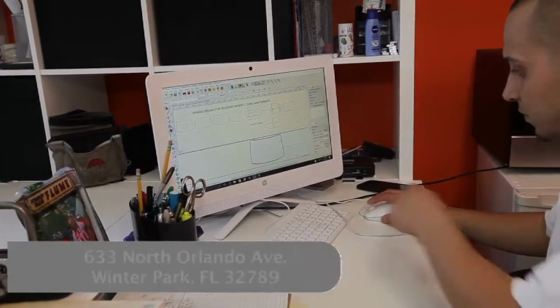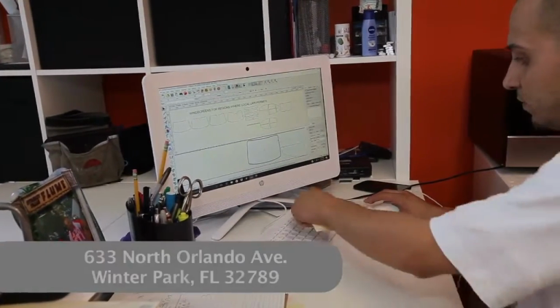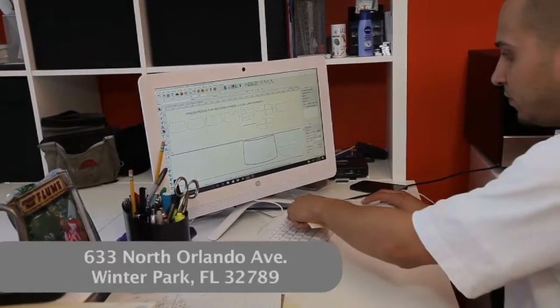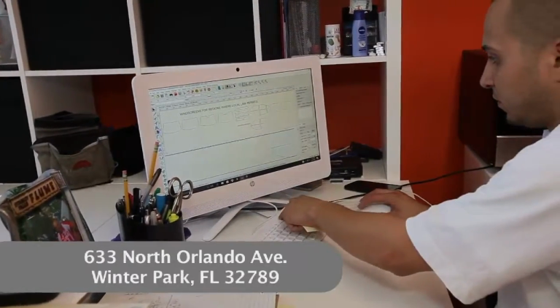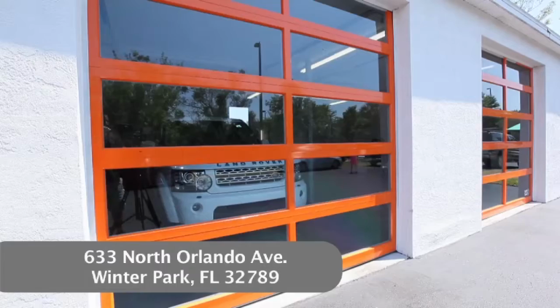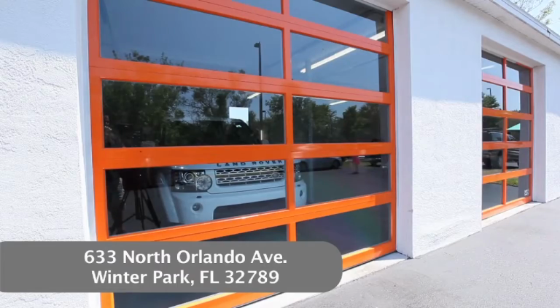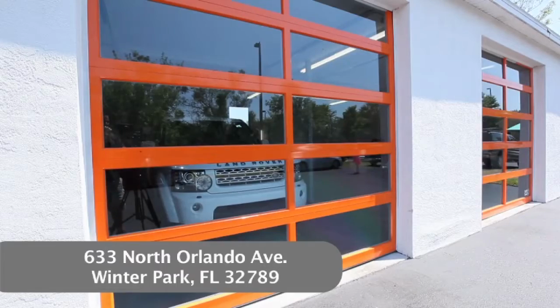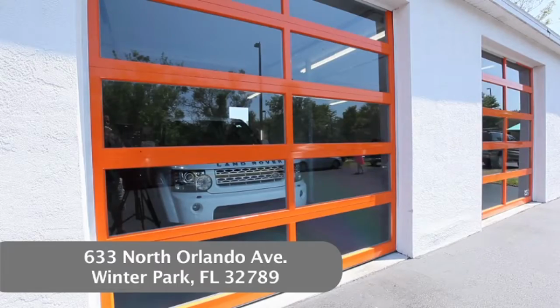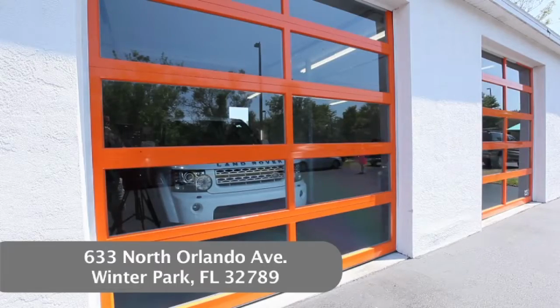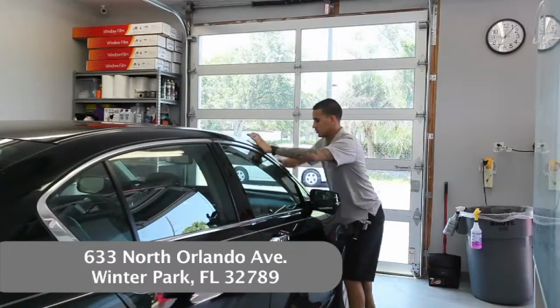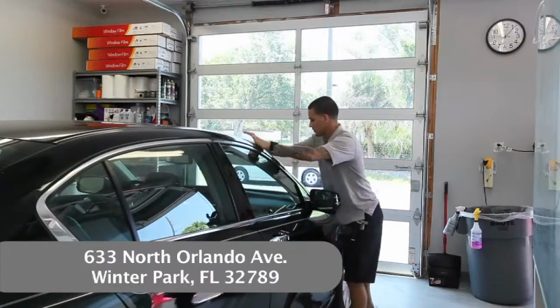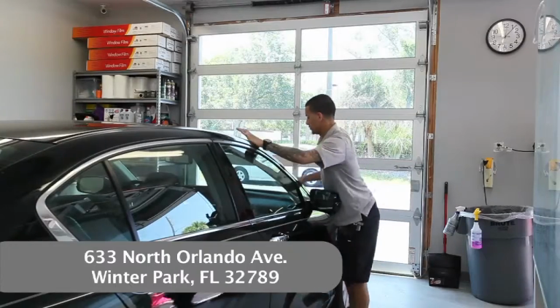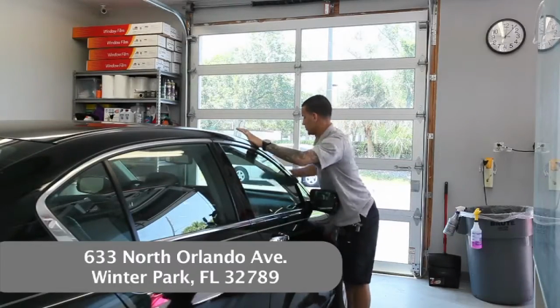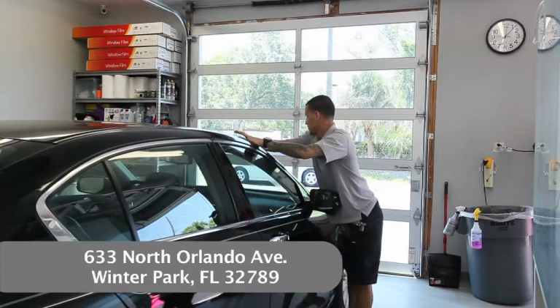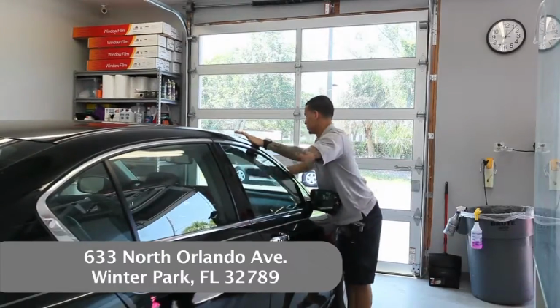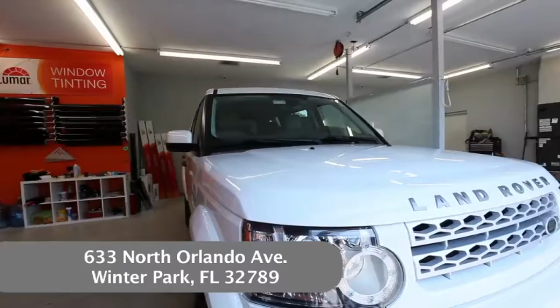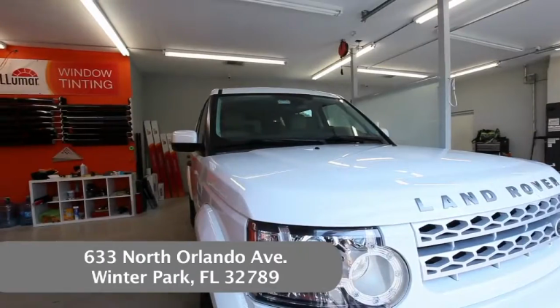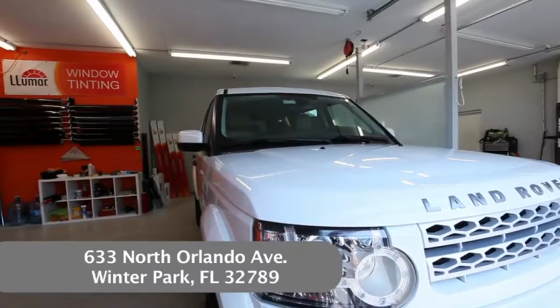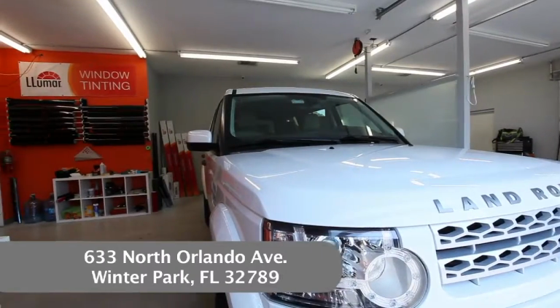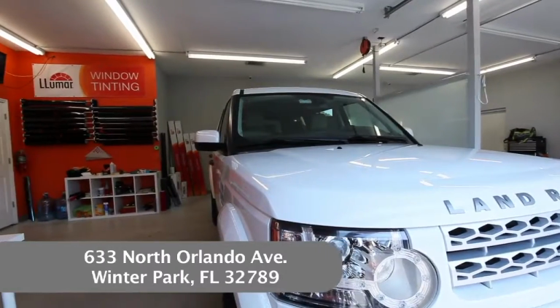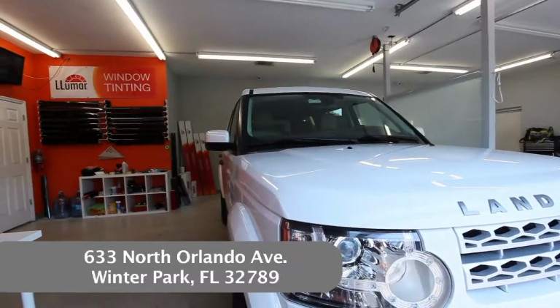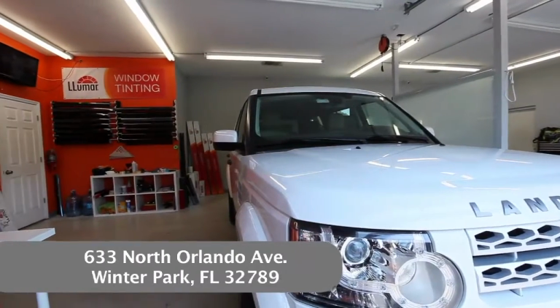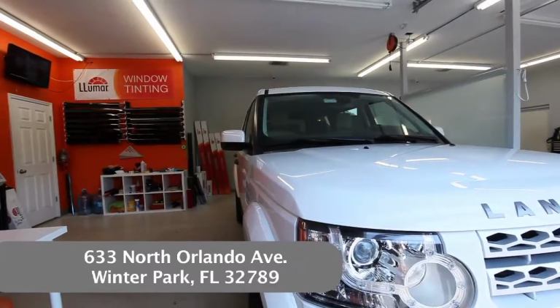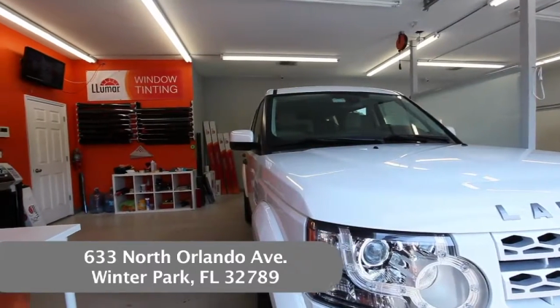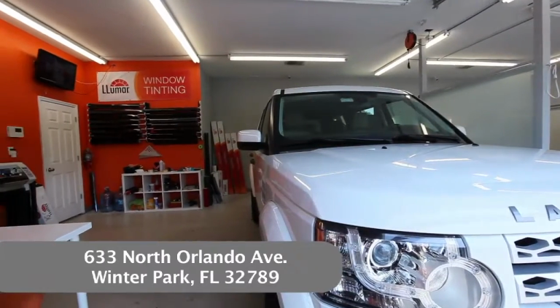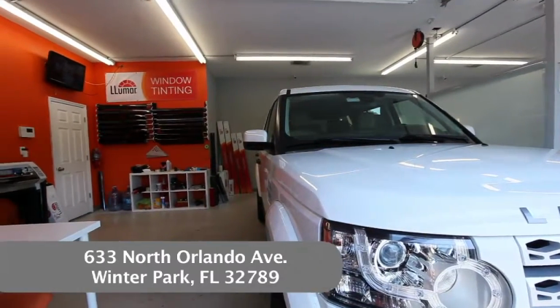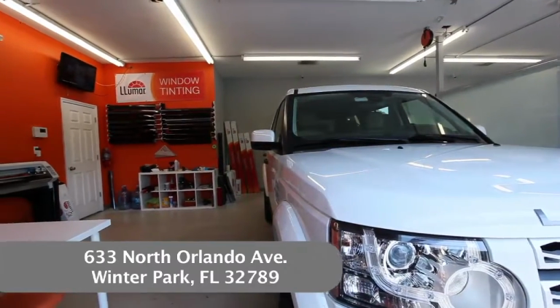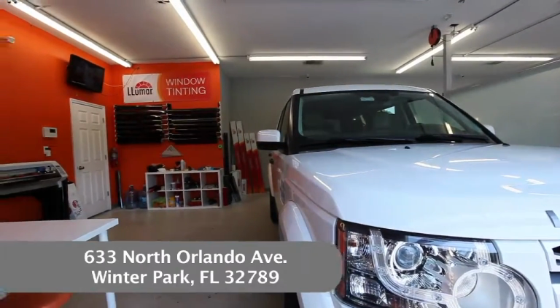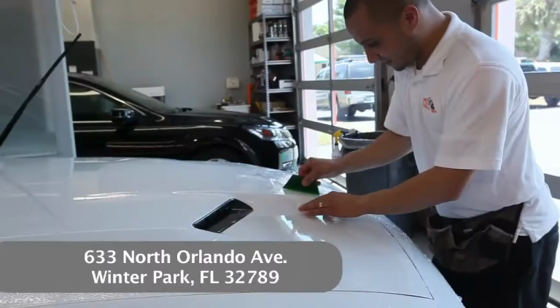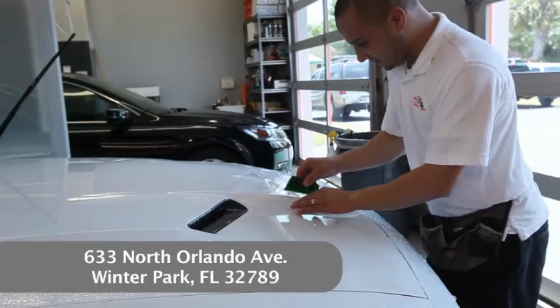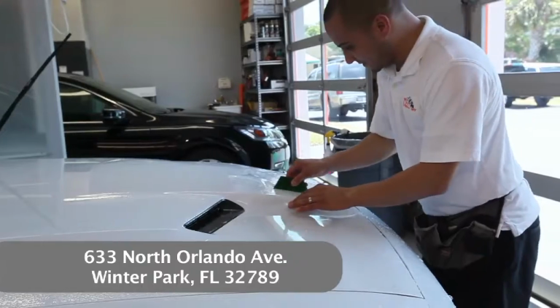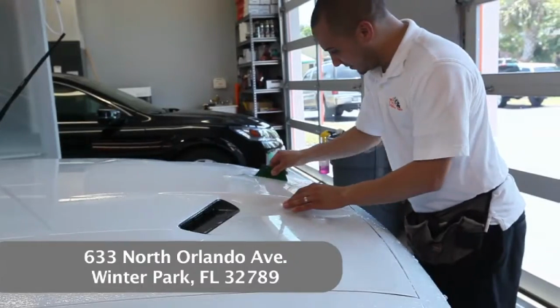We also have an A.C.-controlled environment that we pull vehicles into. Rainy, stormy, any type of weather, we can tint your car.